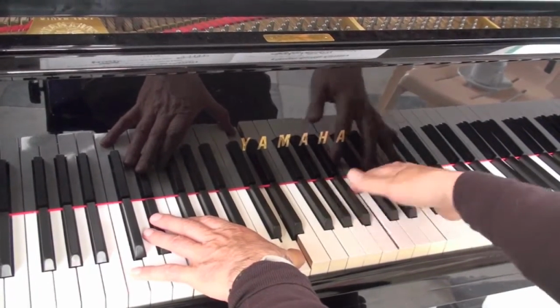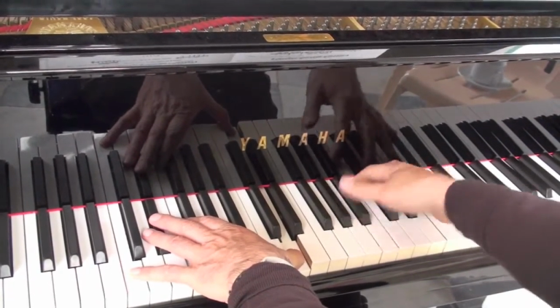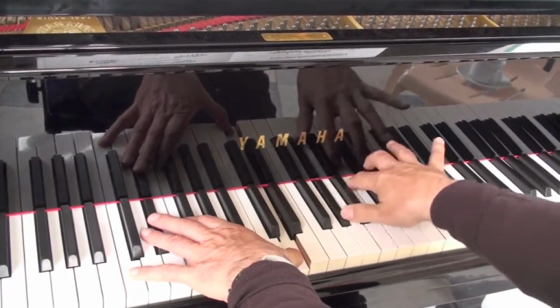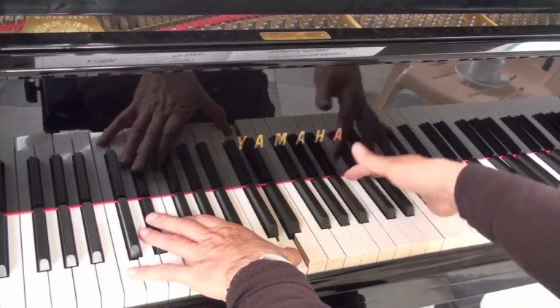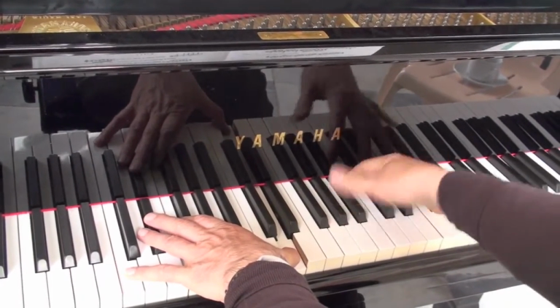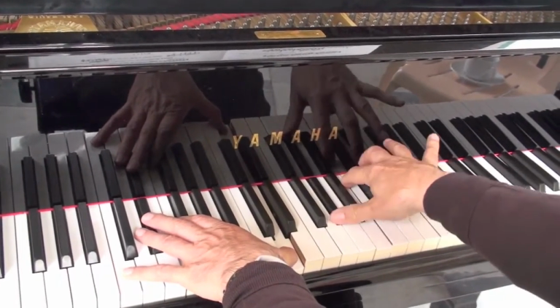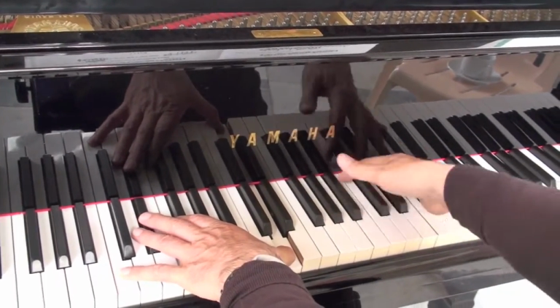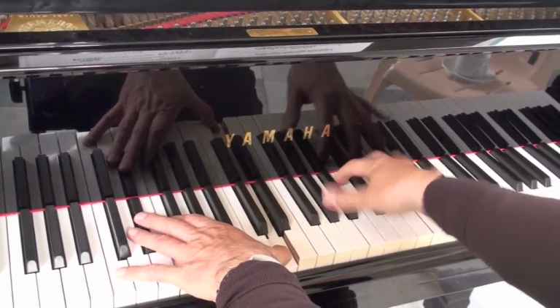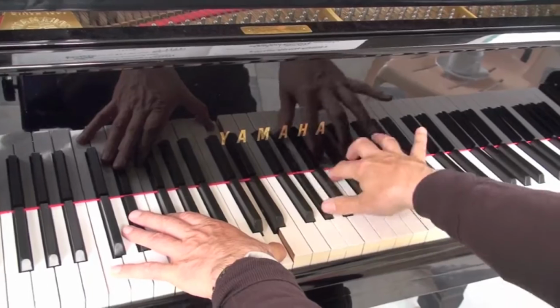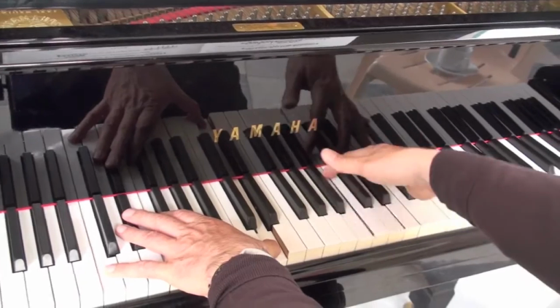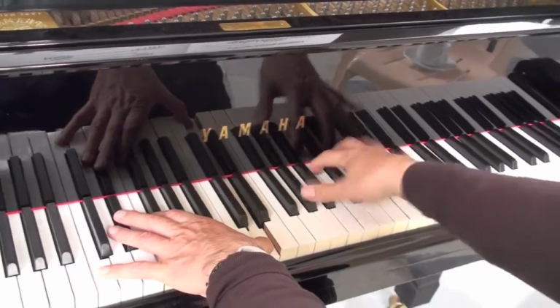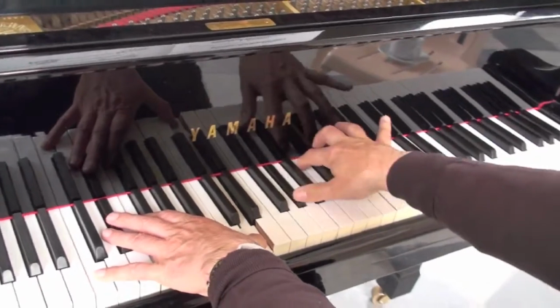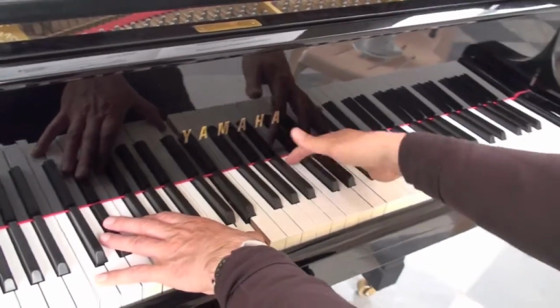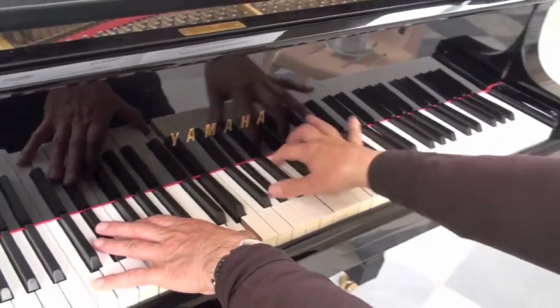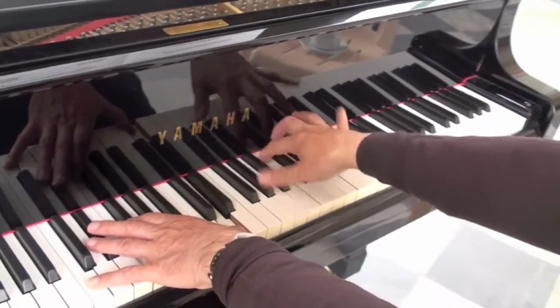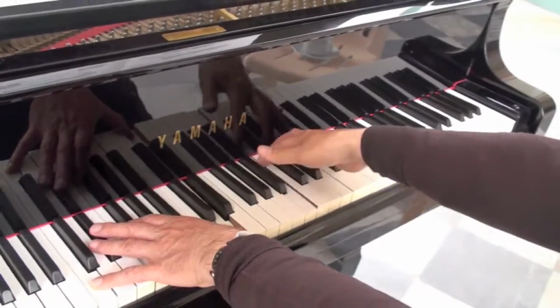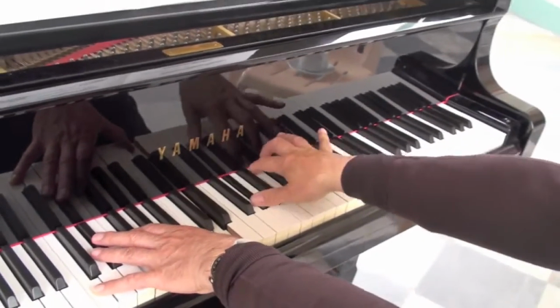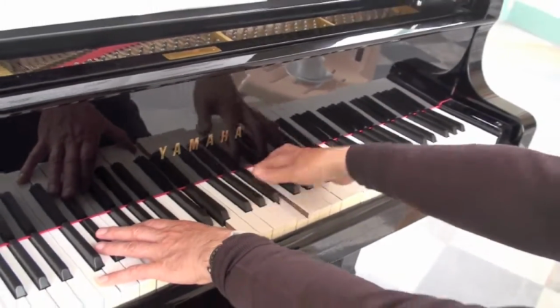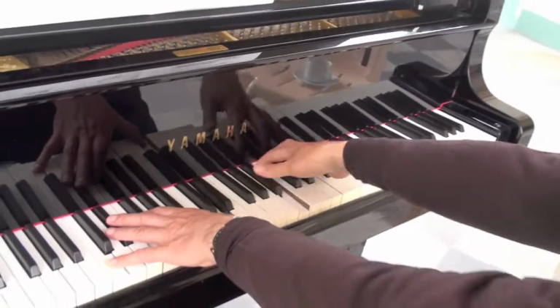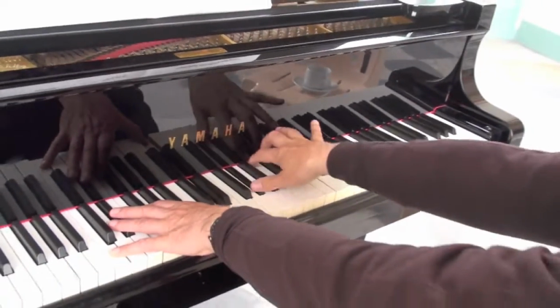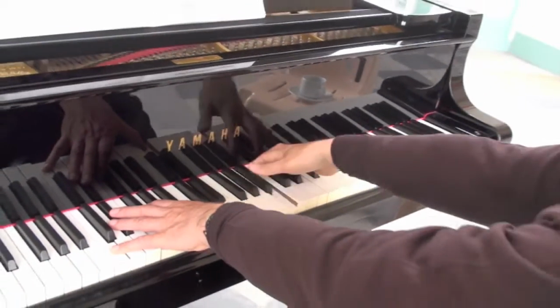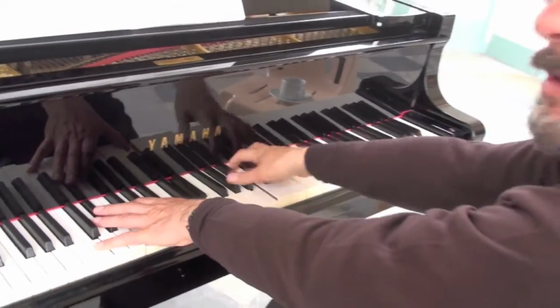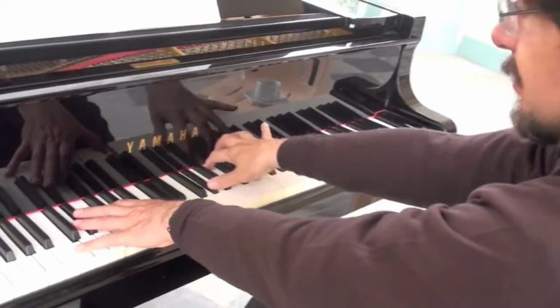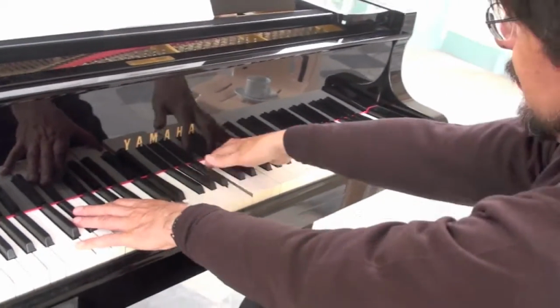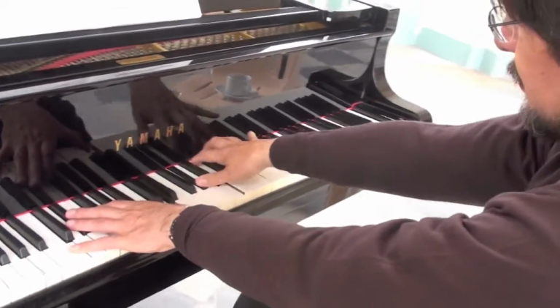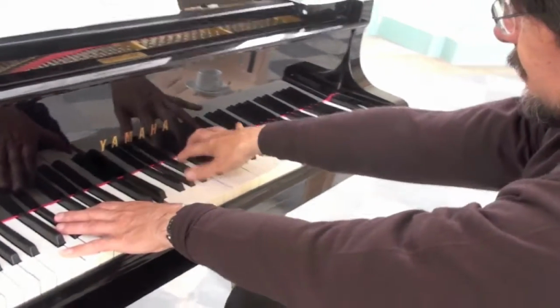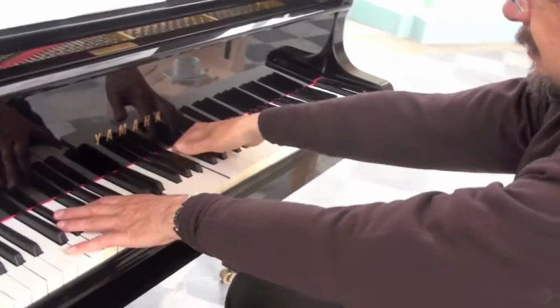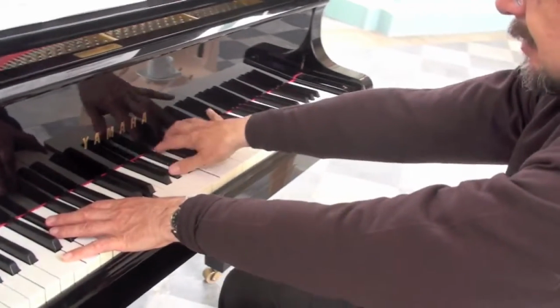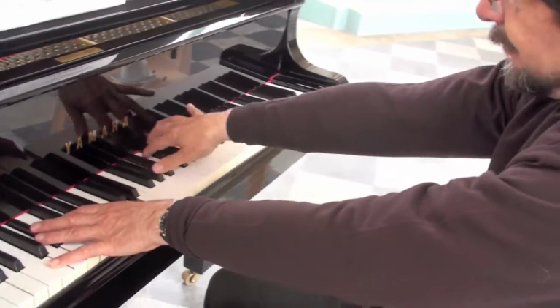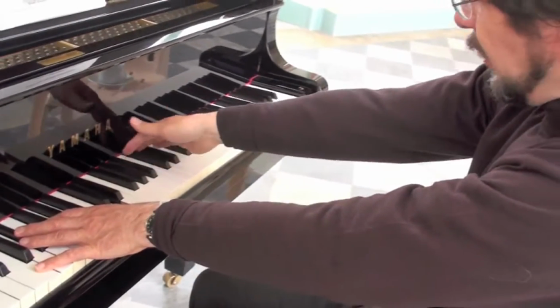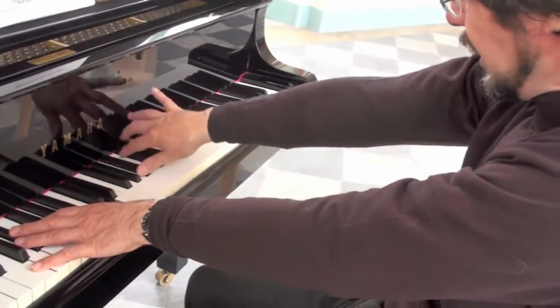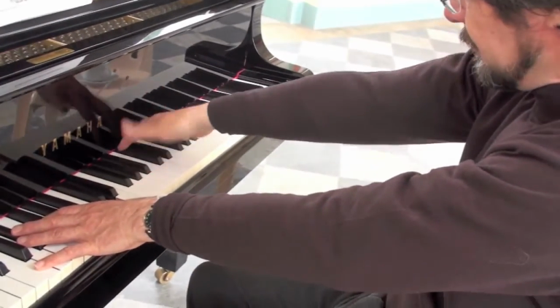You can see the rotation of the whole arm — the whole arm rotating.